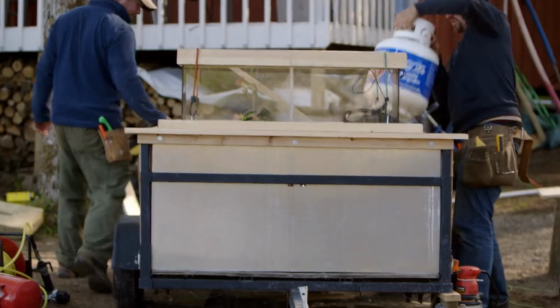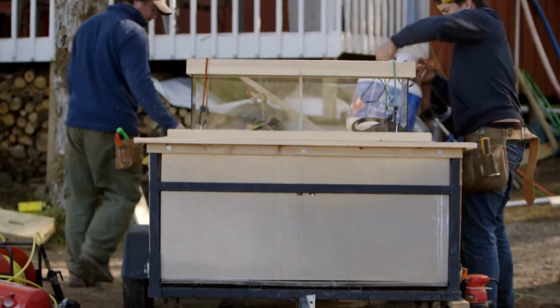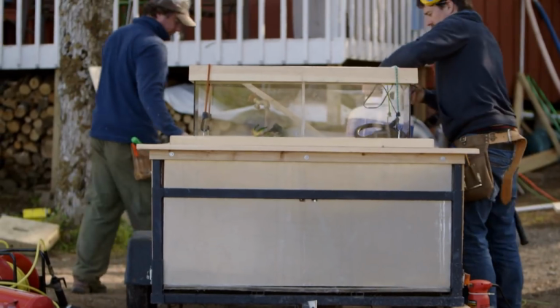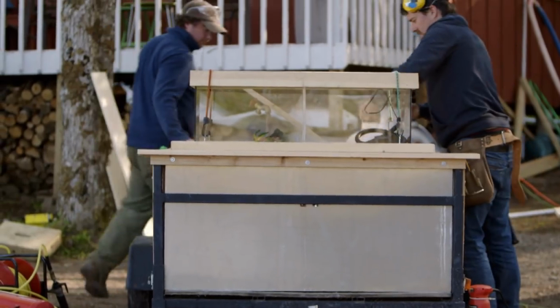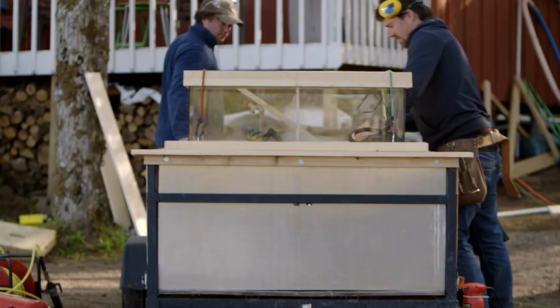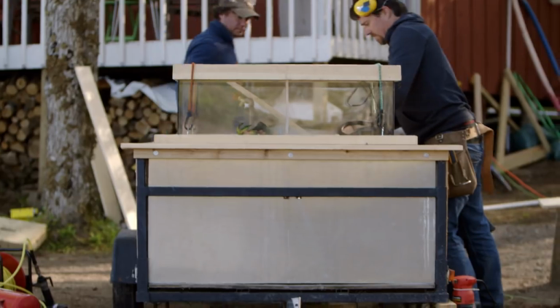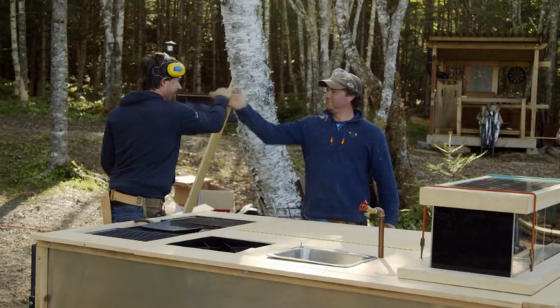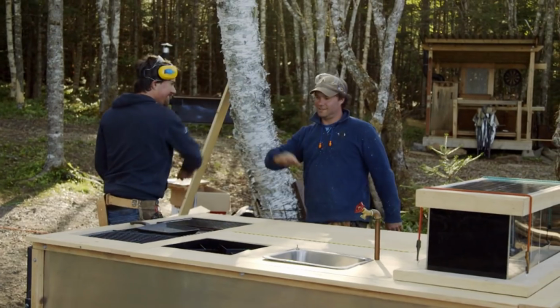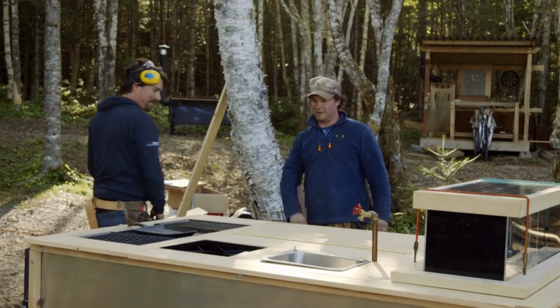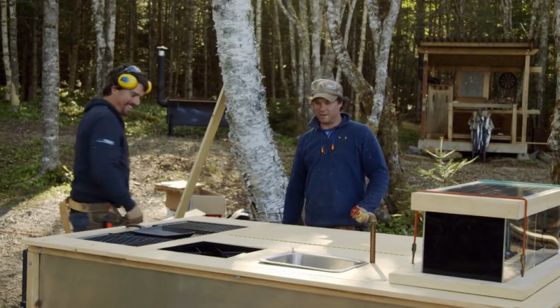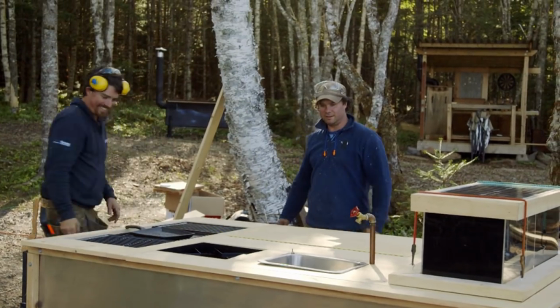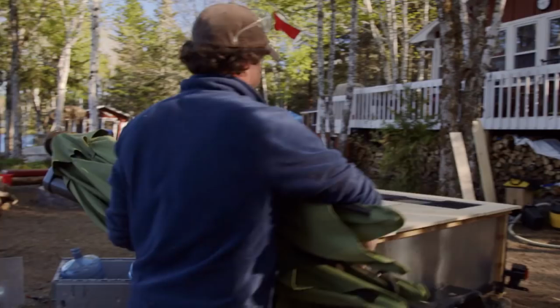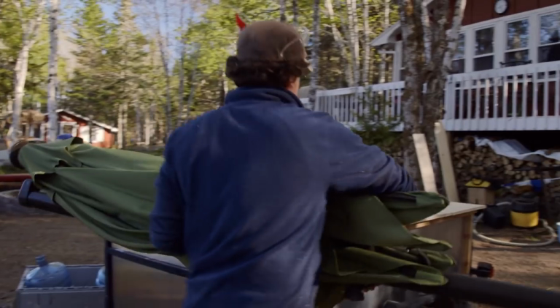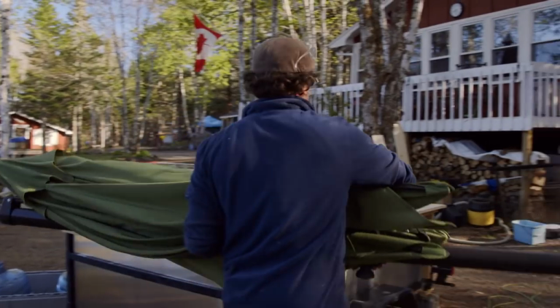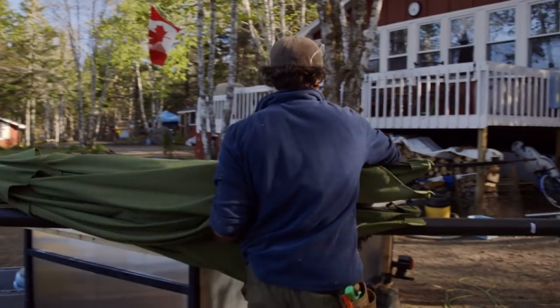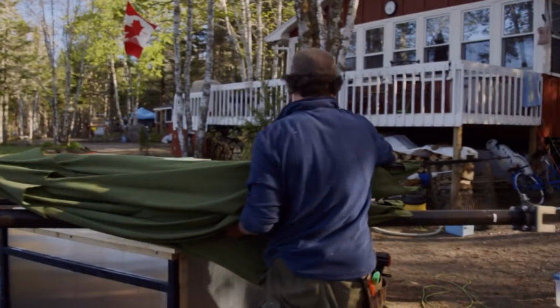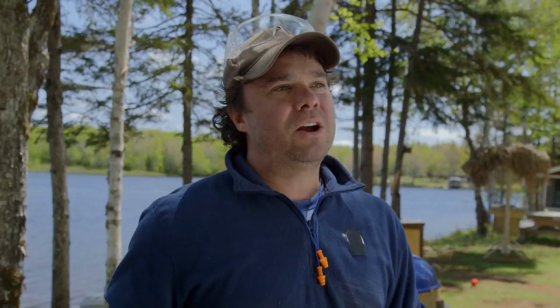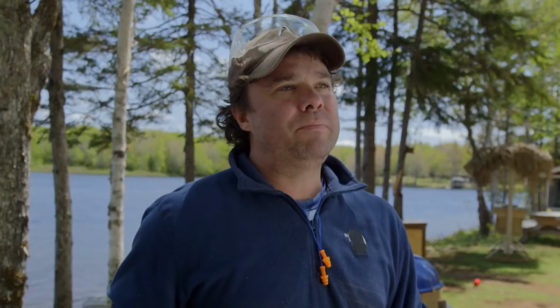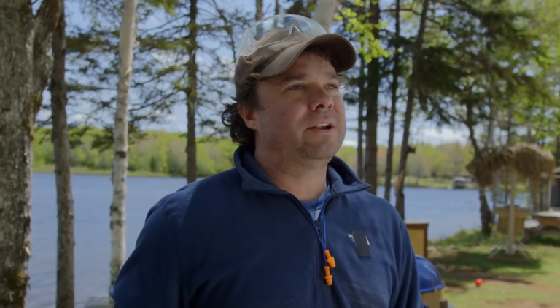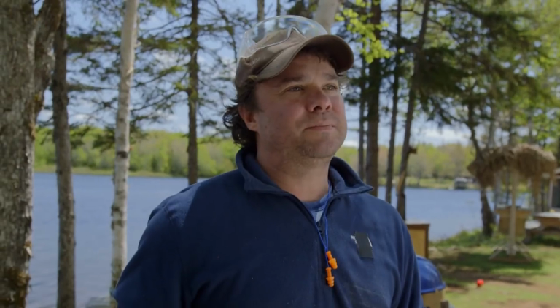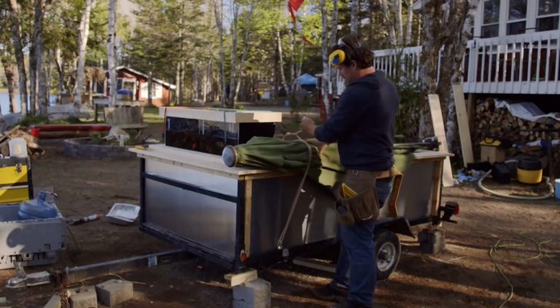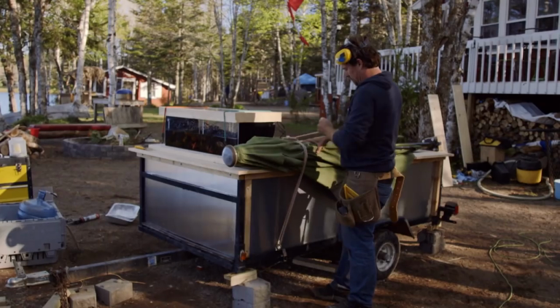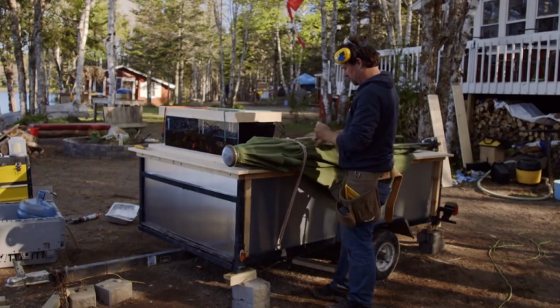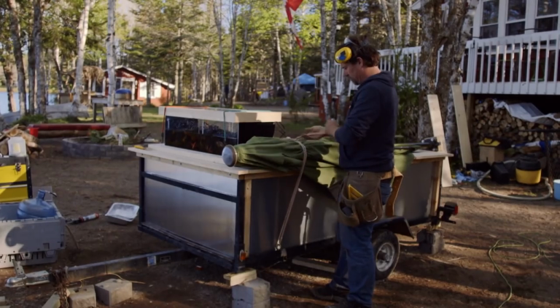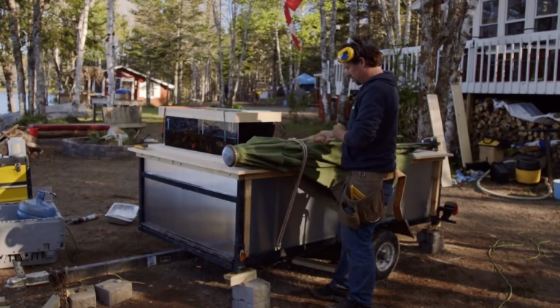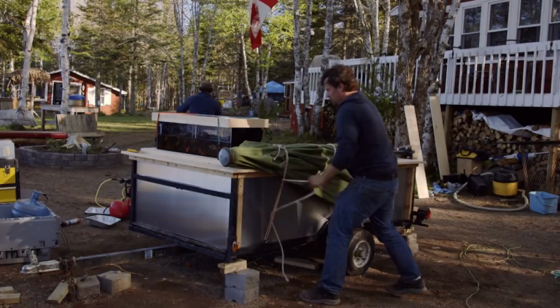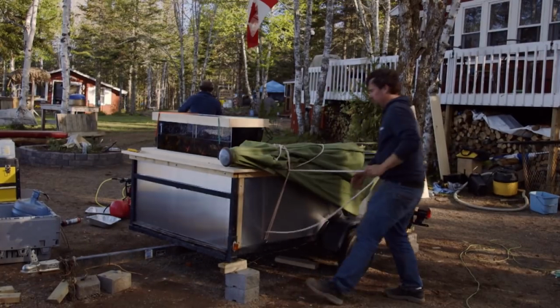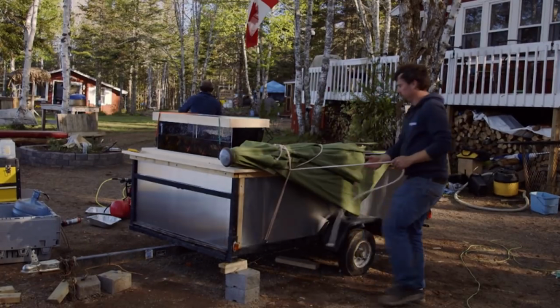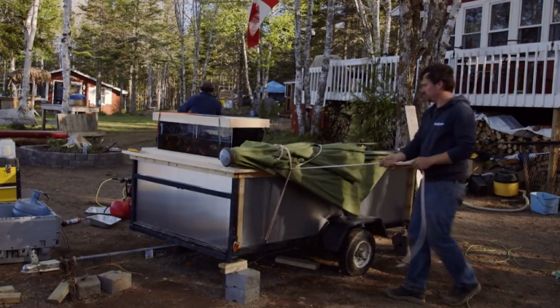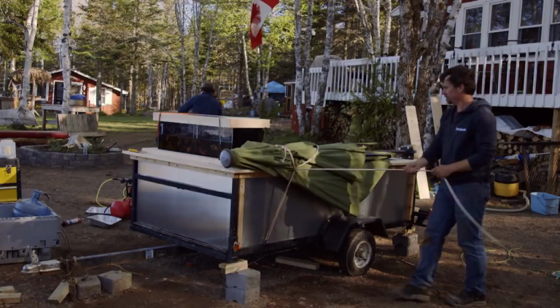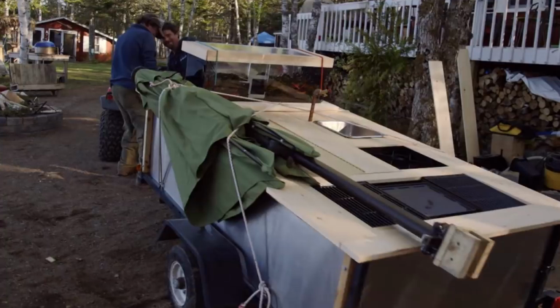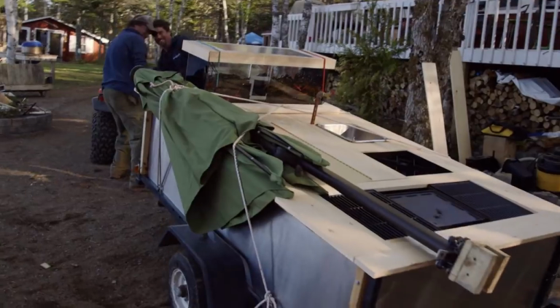Look at that. Let's get her on the road. I'm proud of this project — I don't think there's any real glaring issues with it.